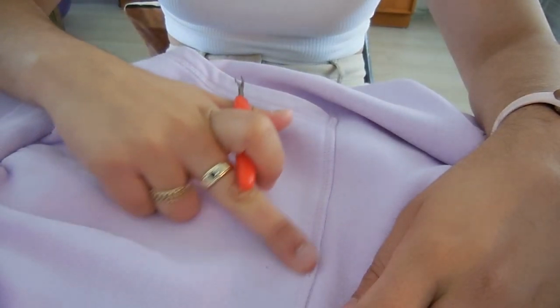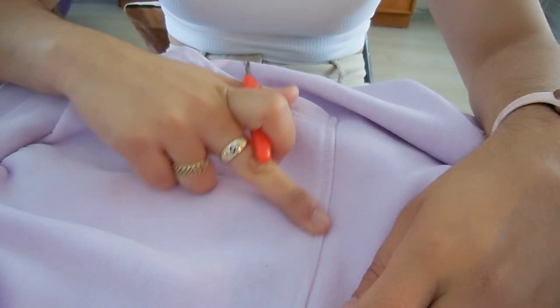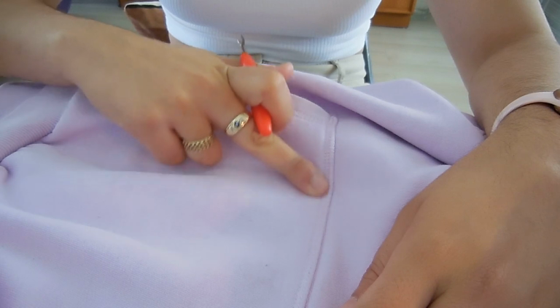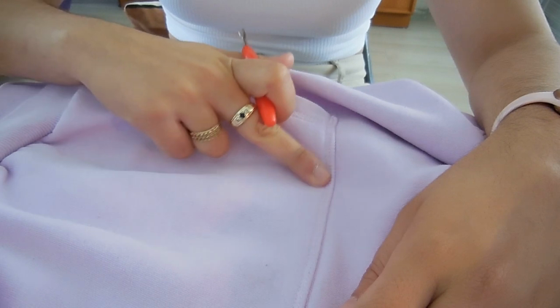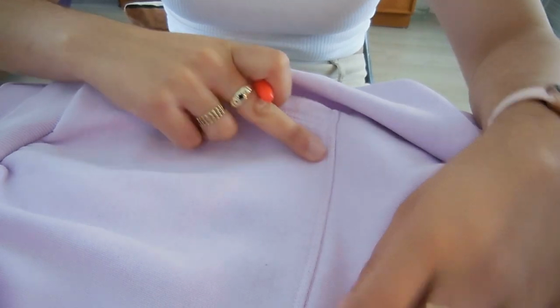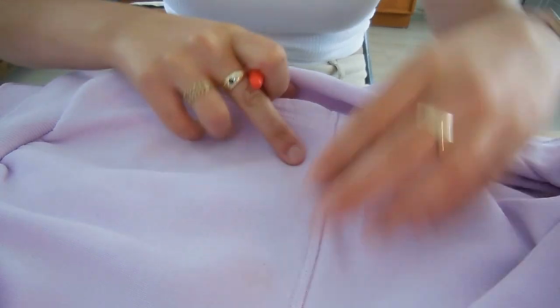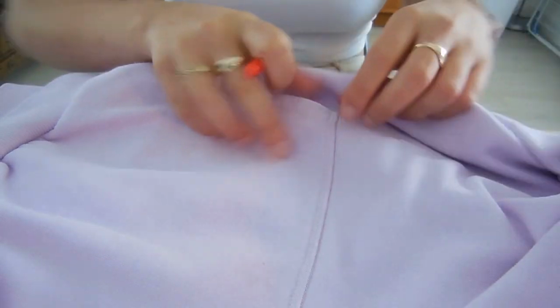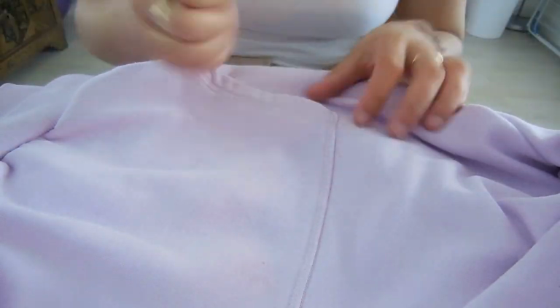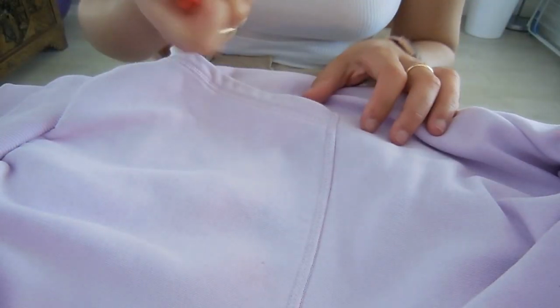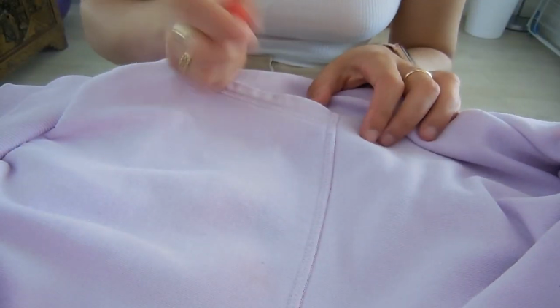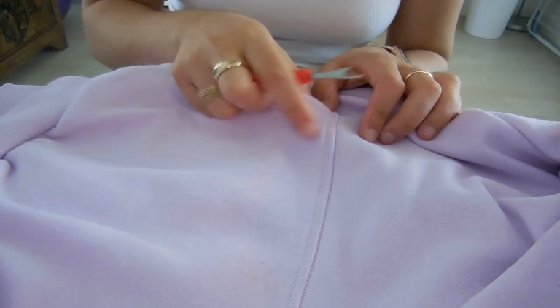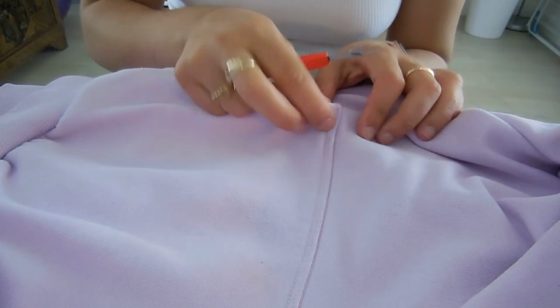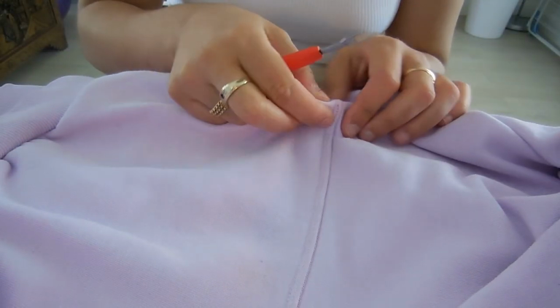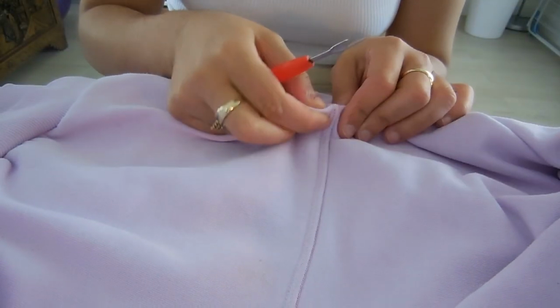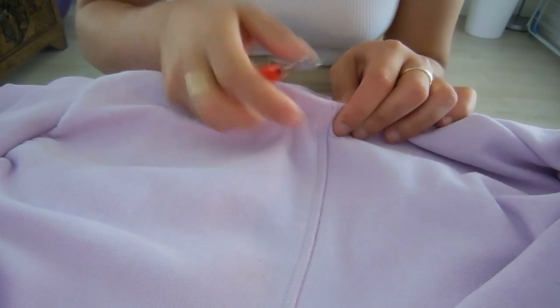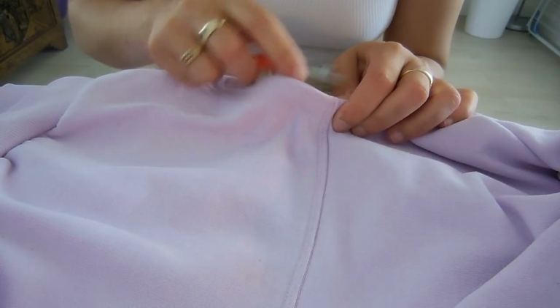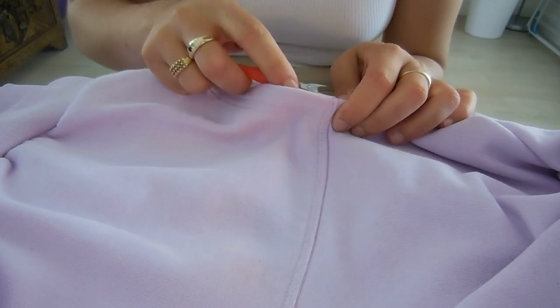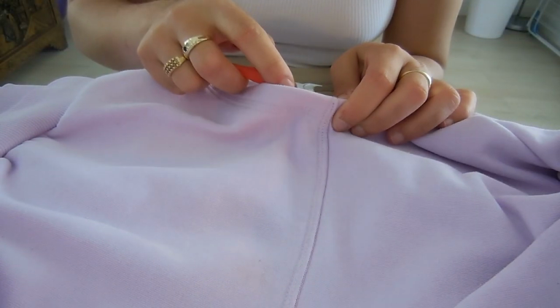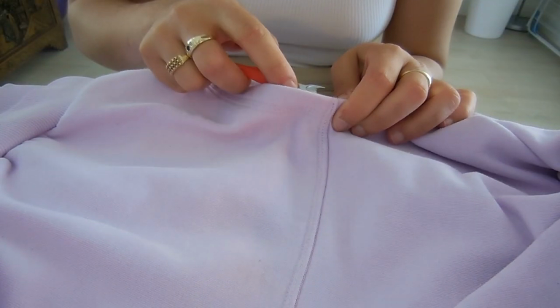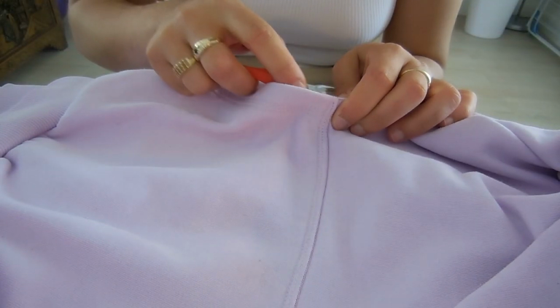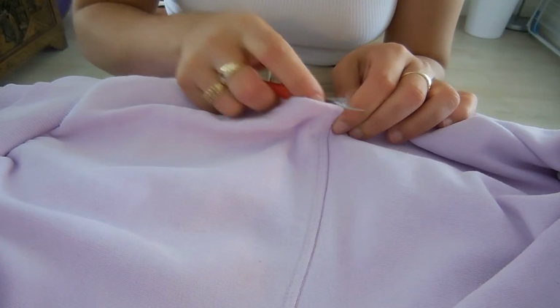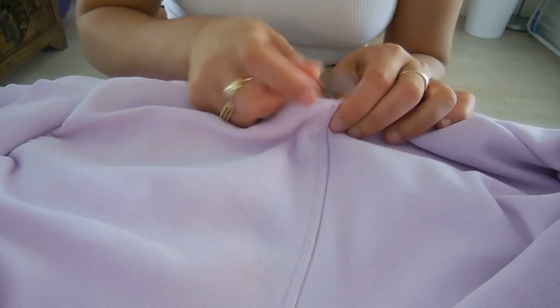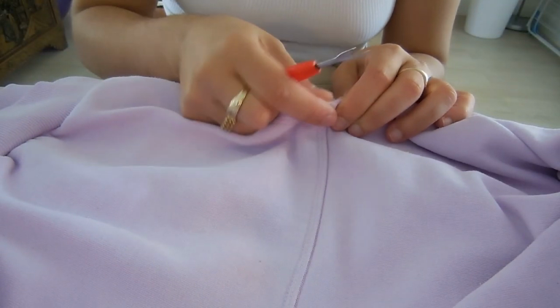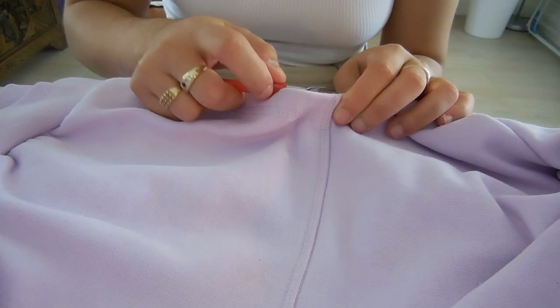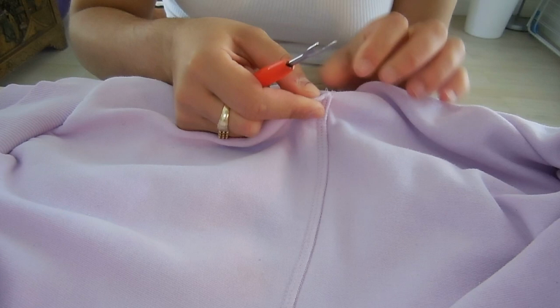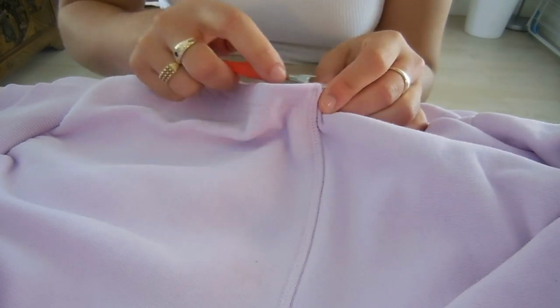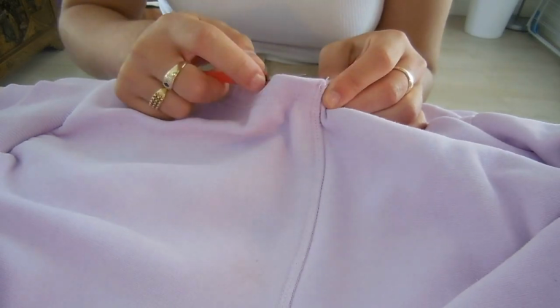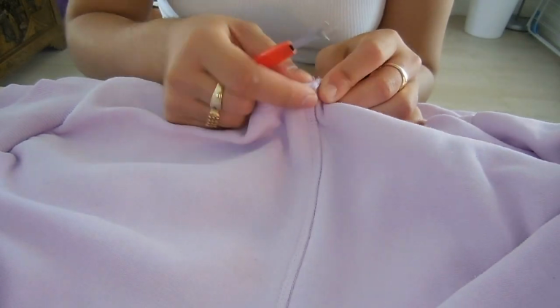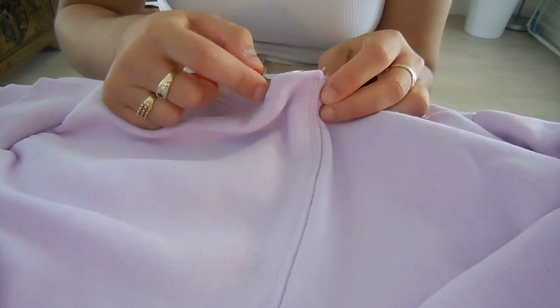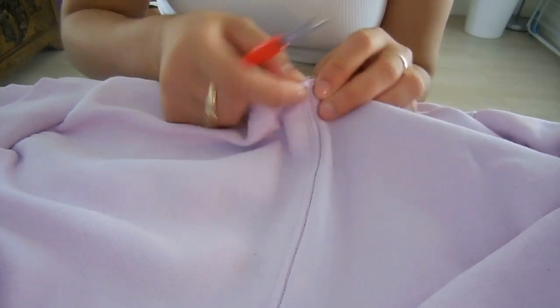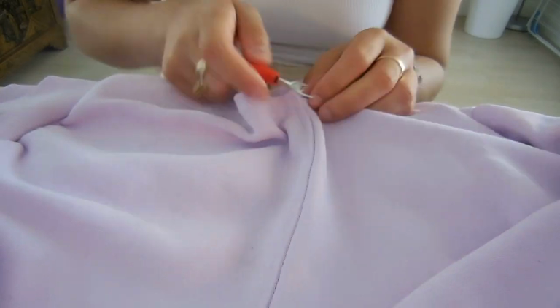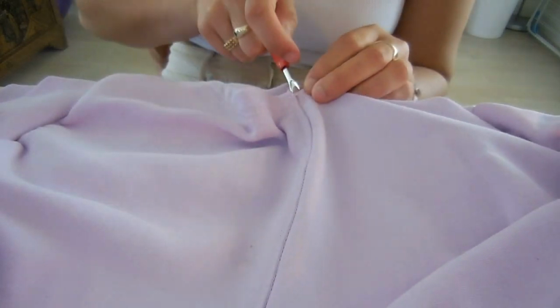First thing you want to do is grab your seam ripper and unpick the stitch holding the pocket in place, because you're going to want to position it further up on the jumper.